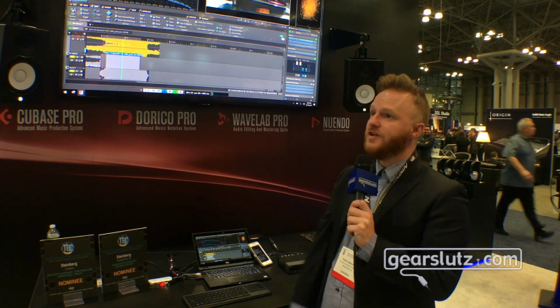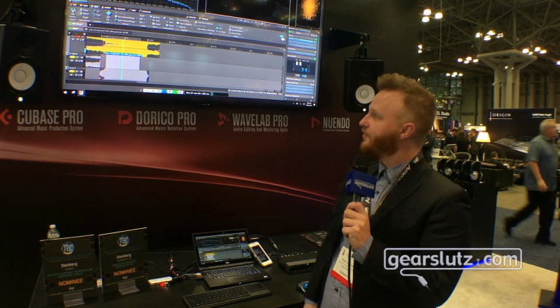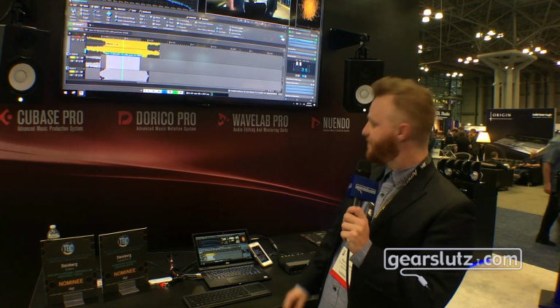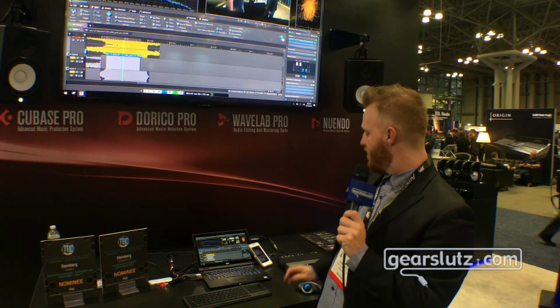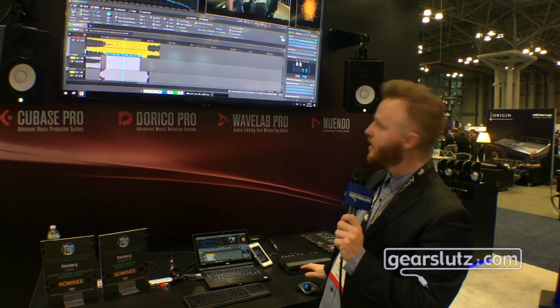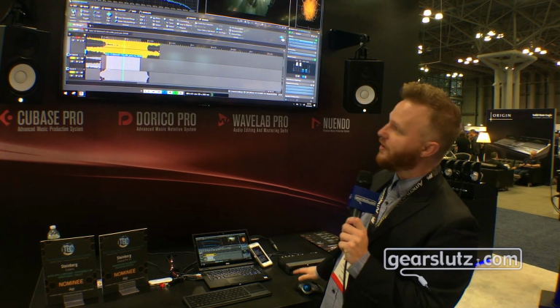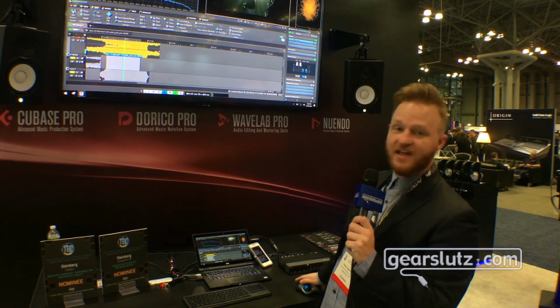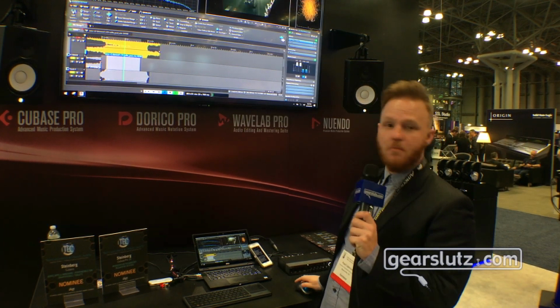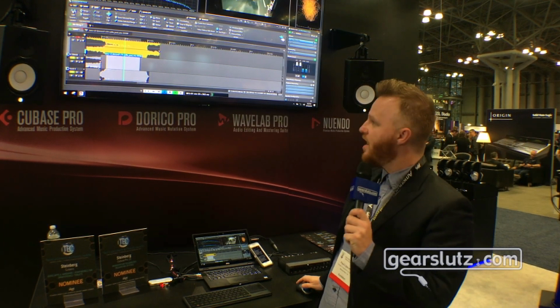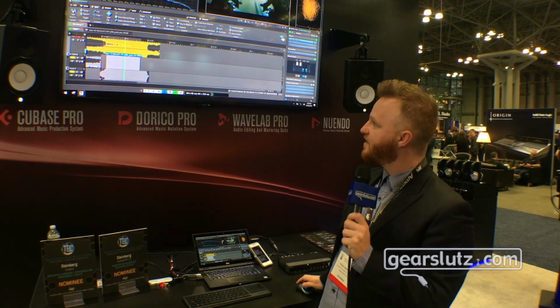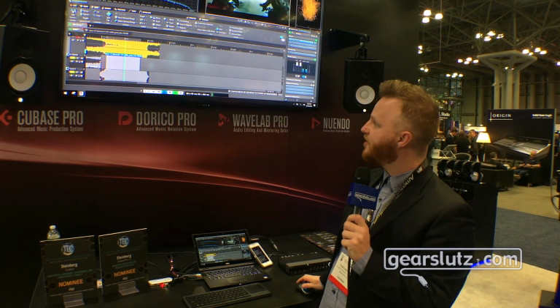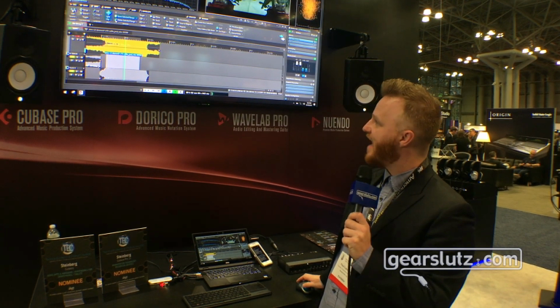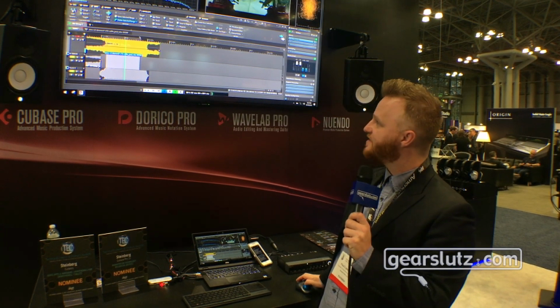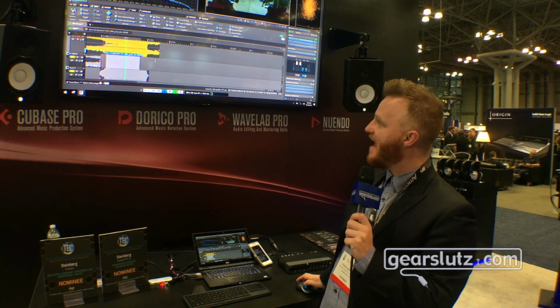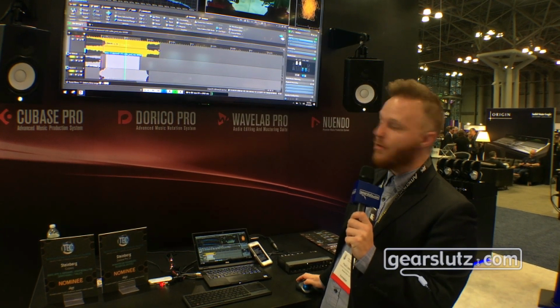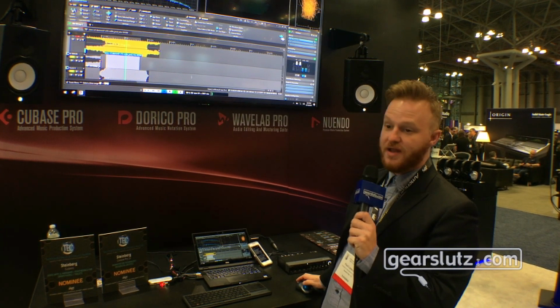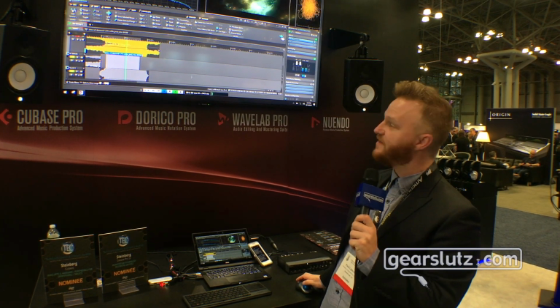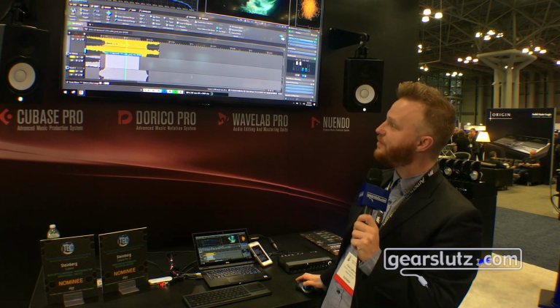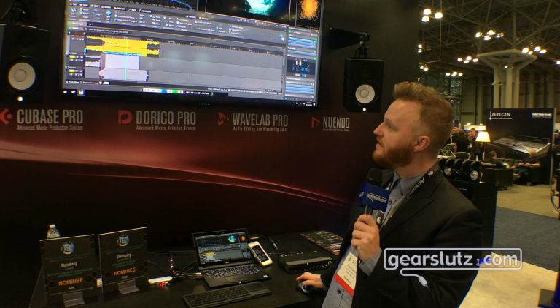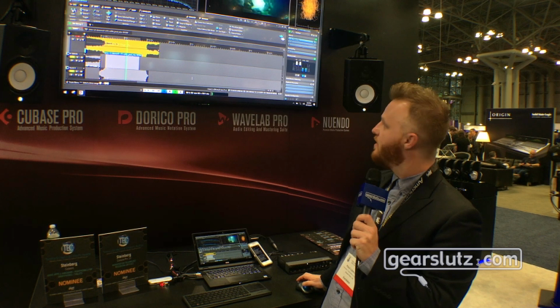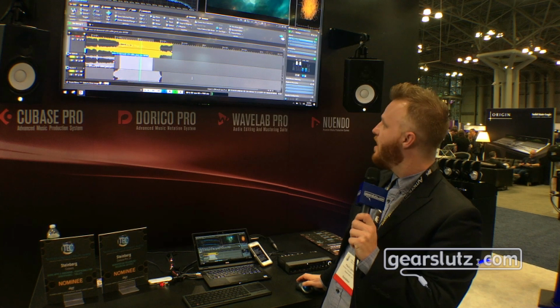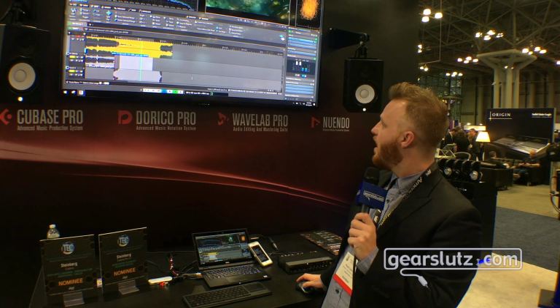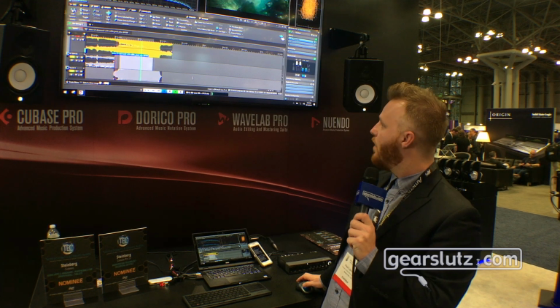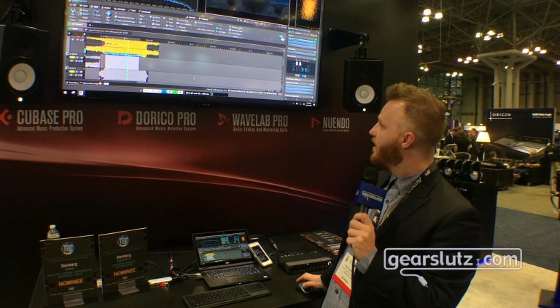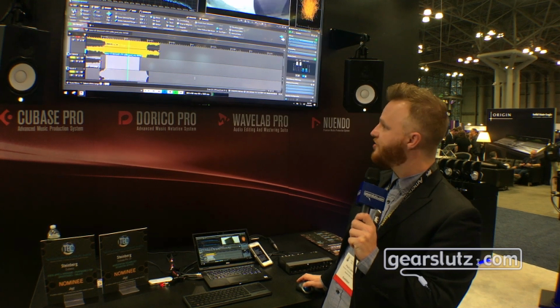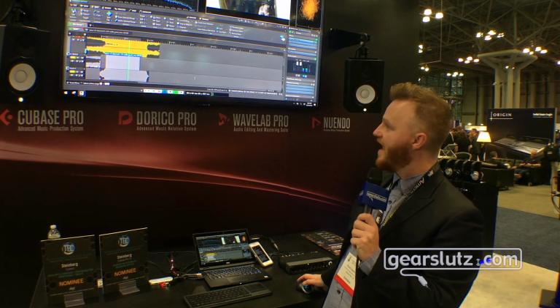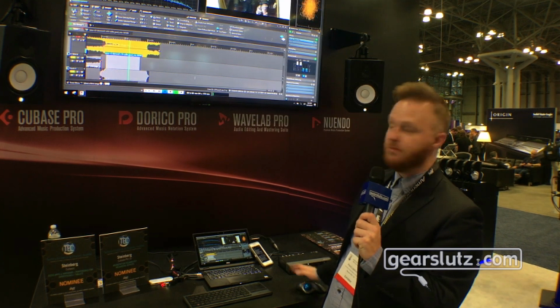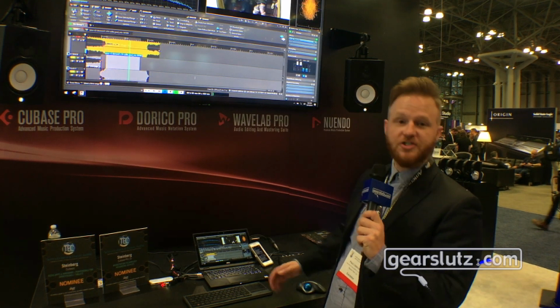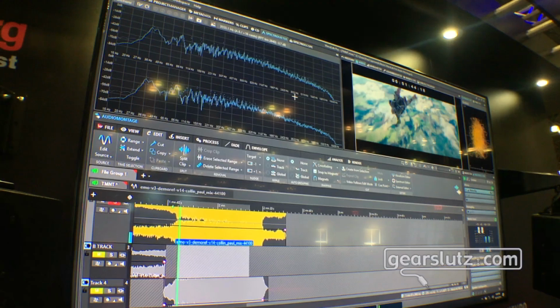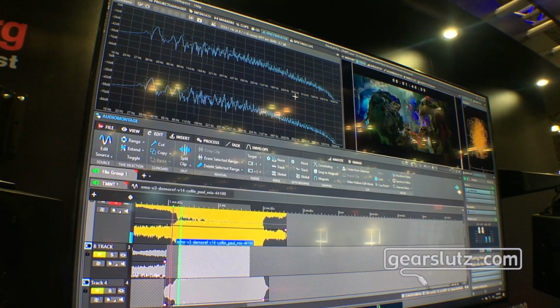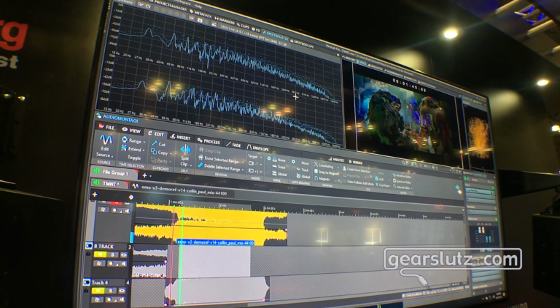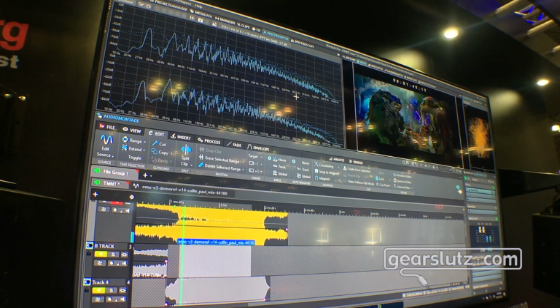The first thing we're going to notice is that the montage has now been expanded where it actually has multi-track support built into it.